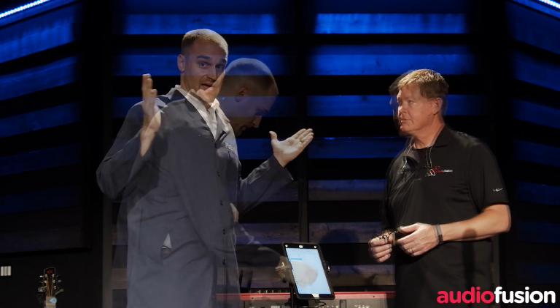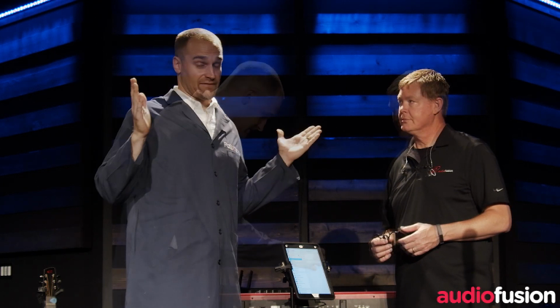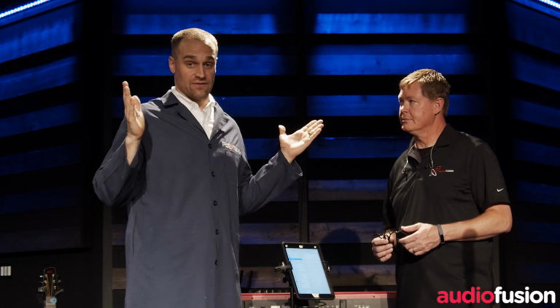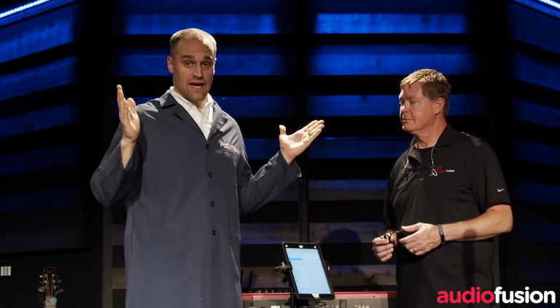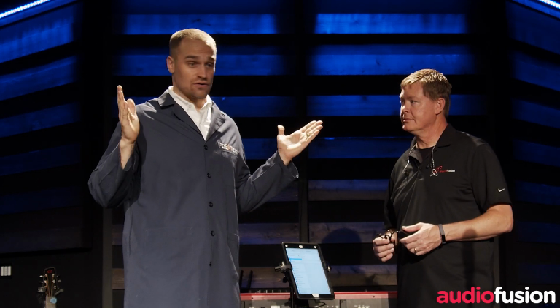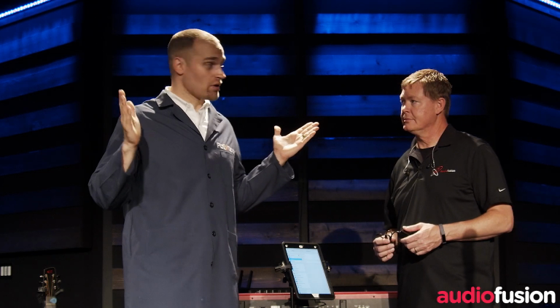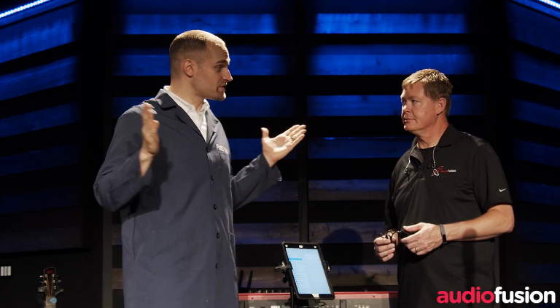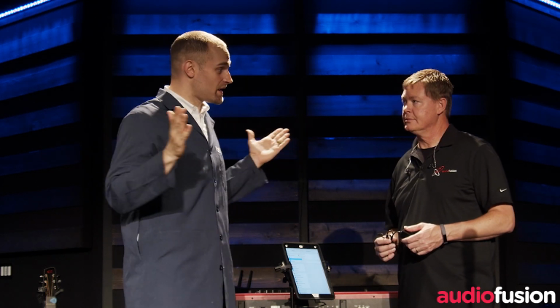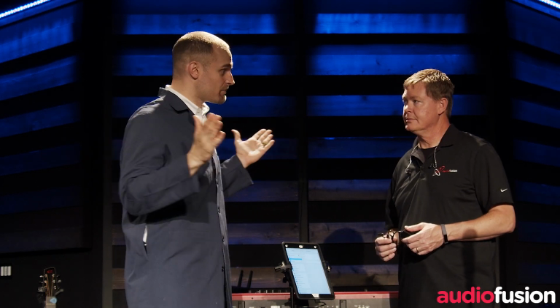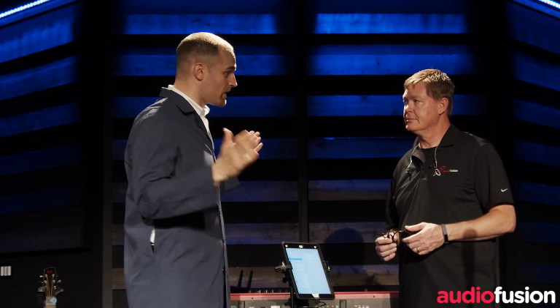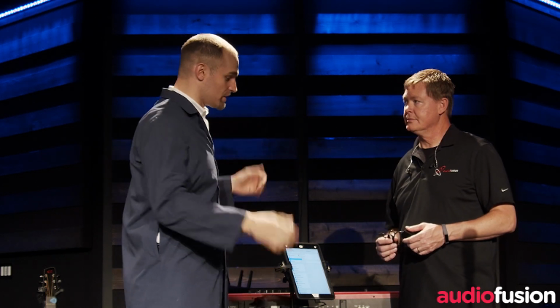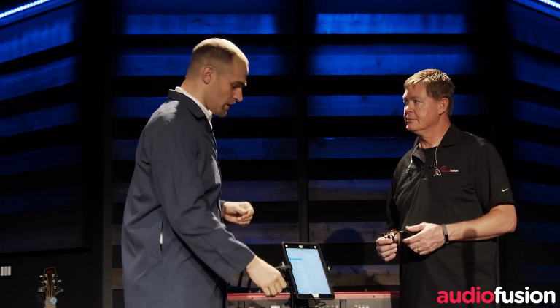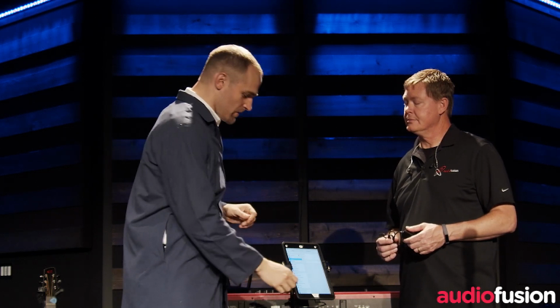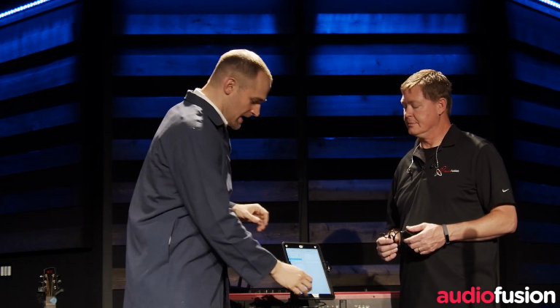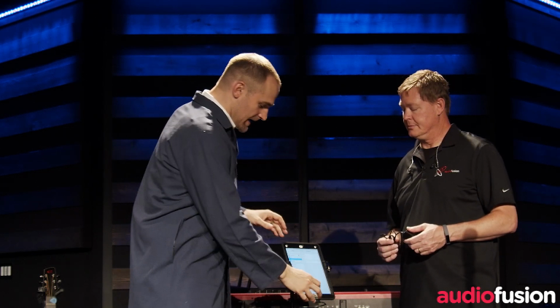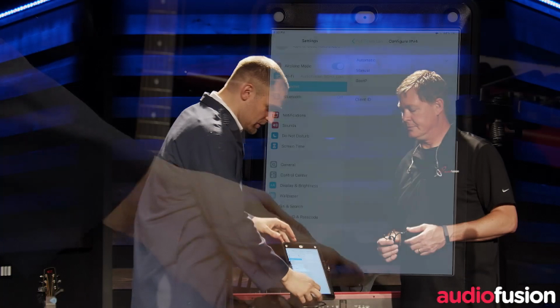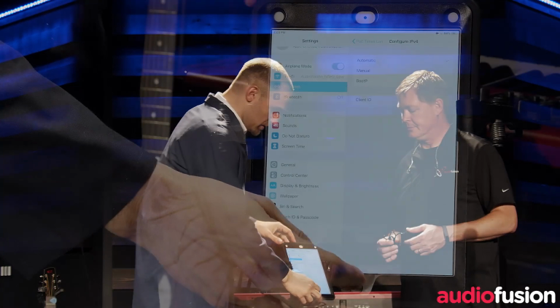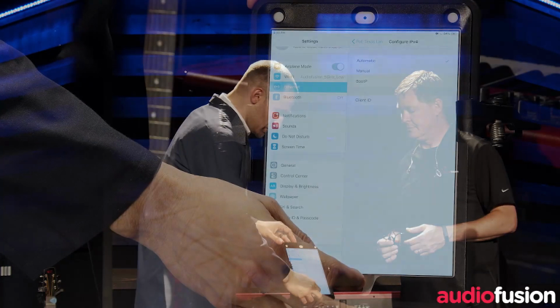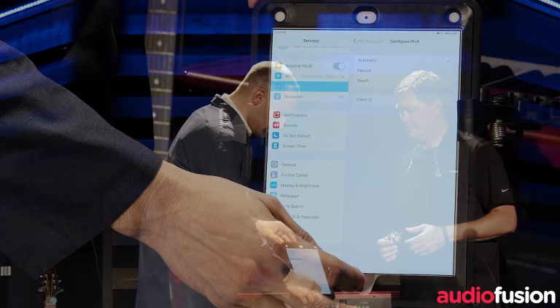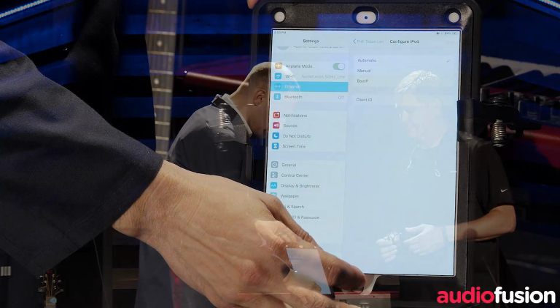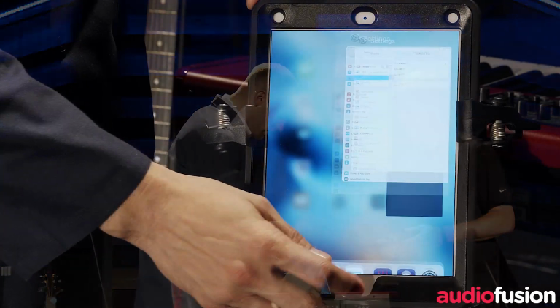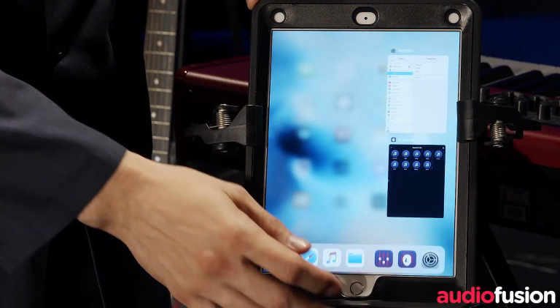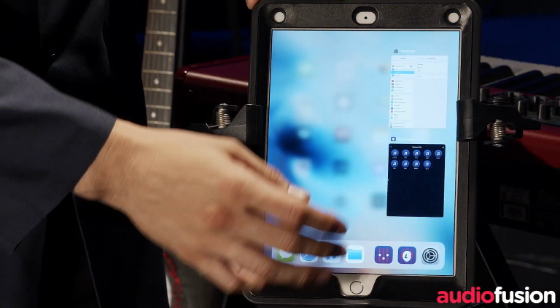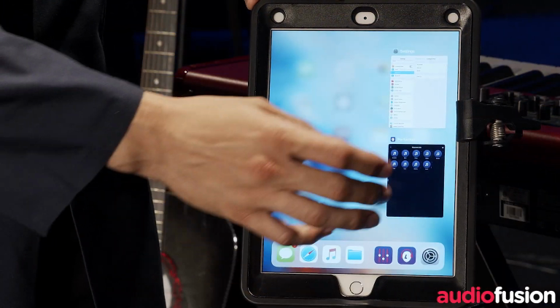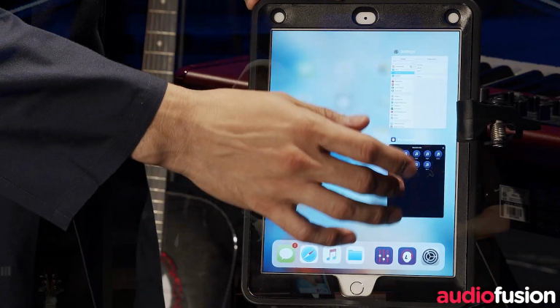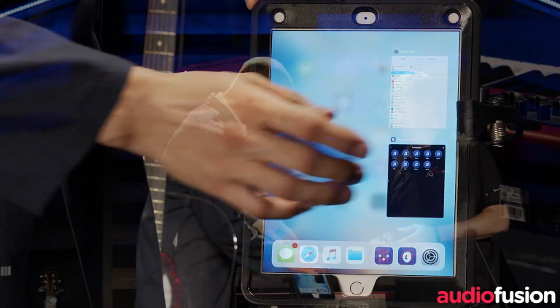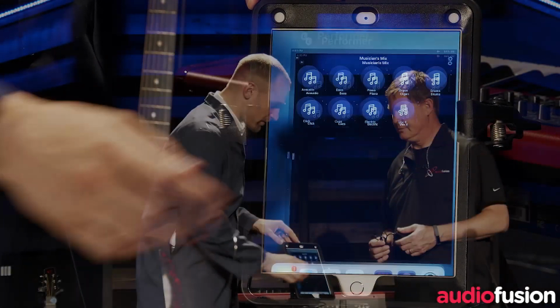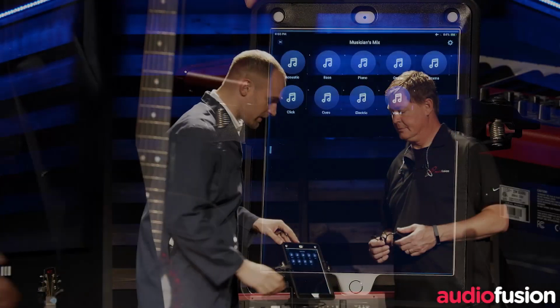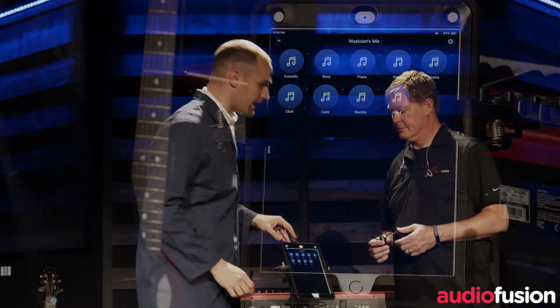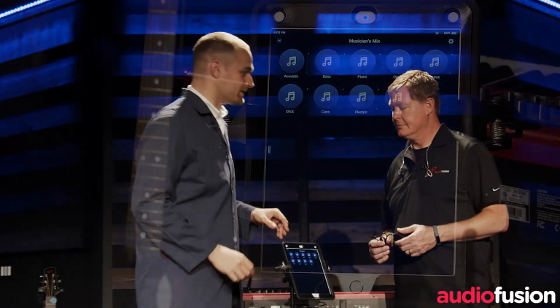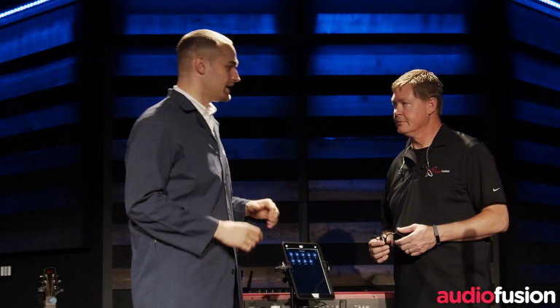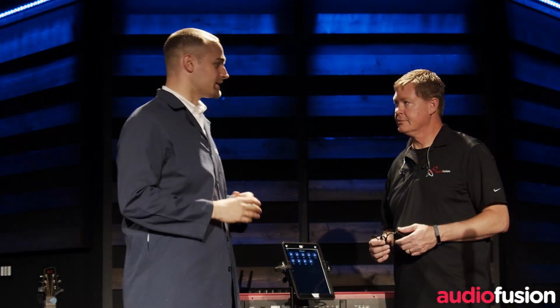After that, you're all set up and ready to go, and you can use your AudioFusion software however you'd like.